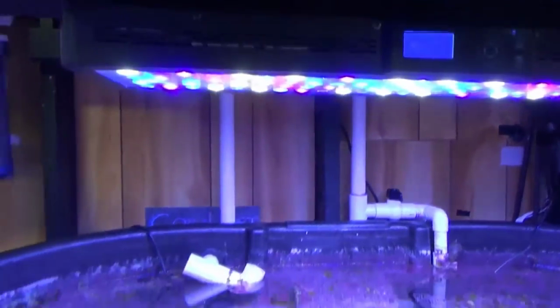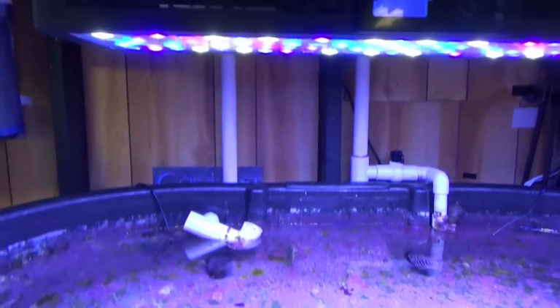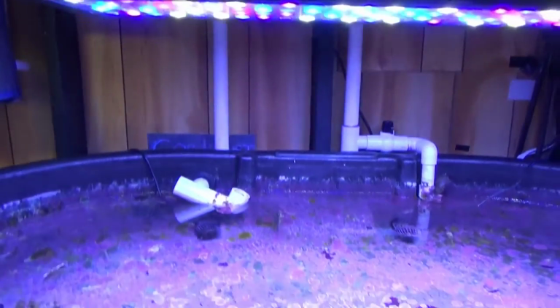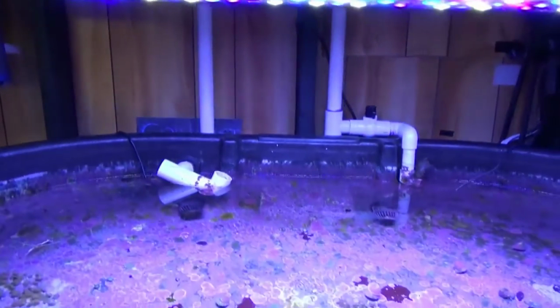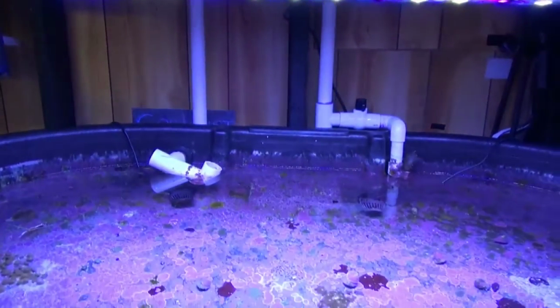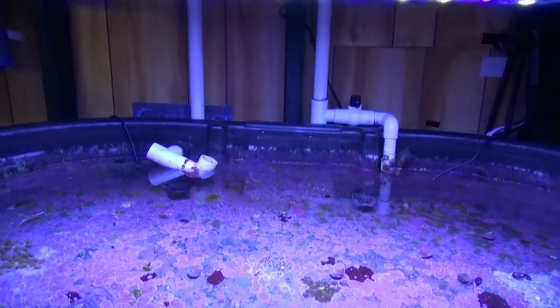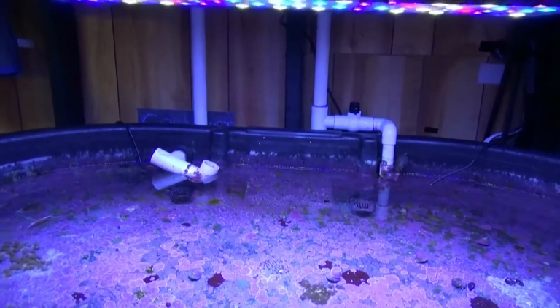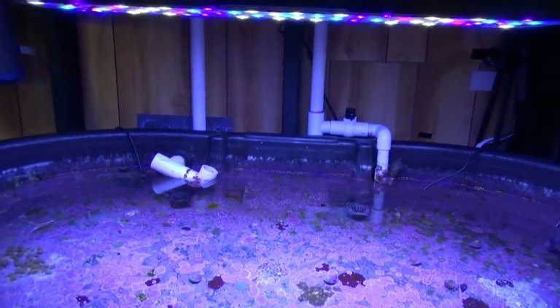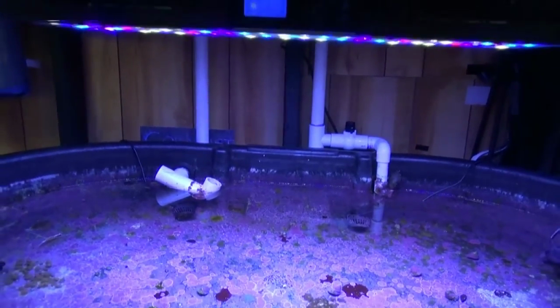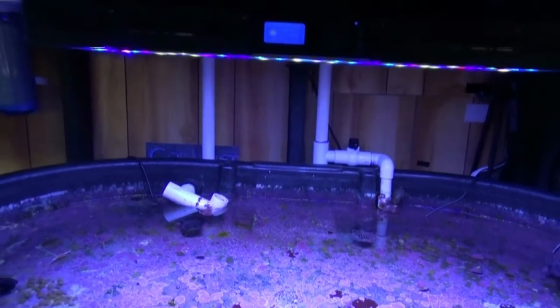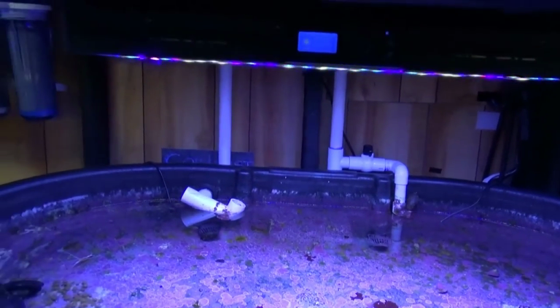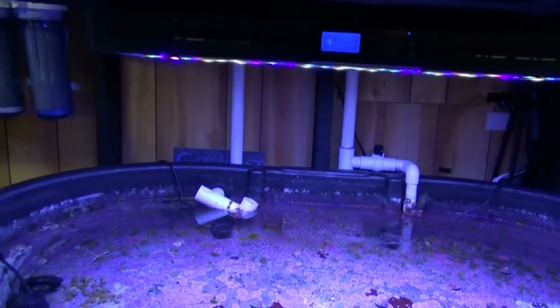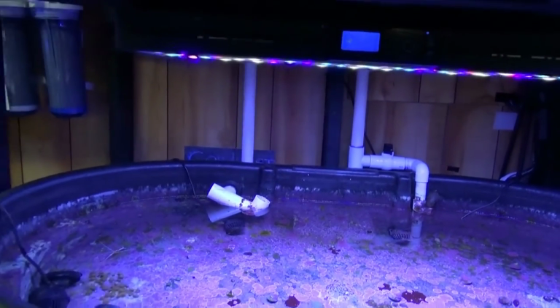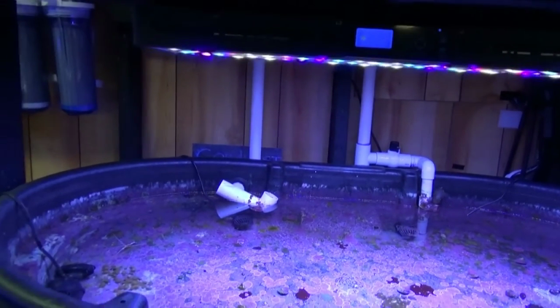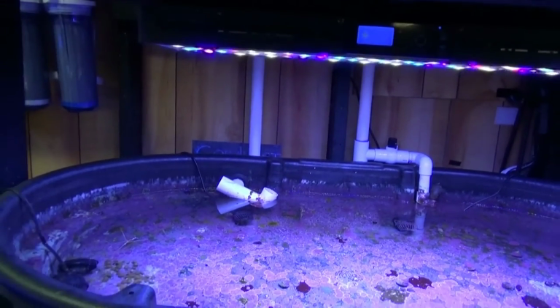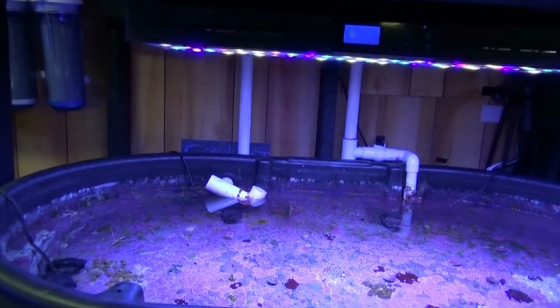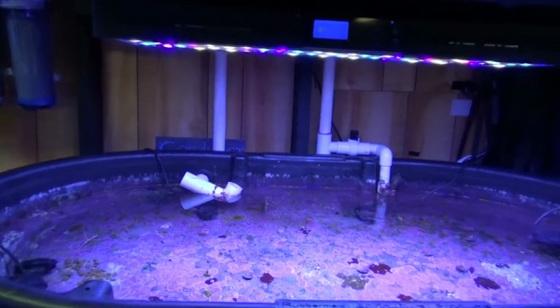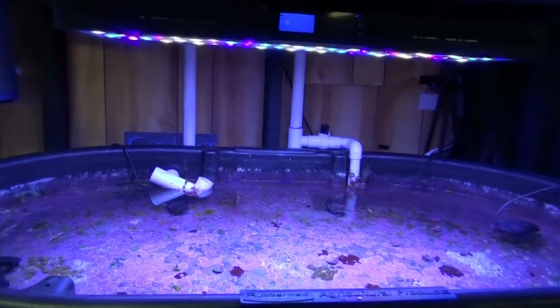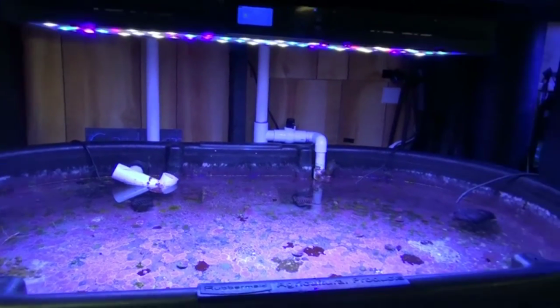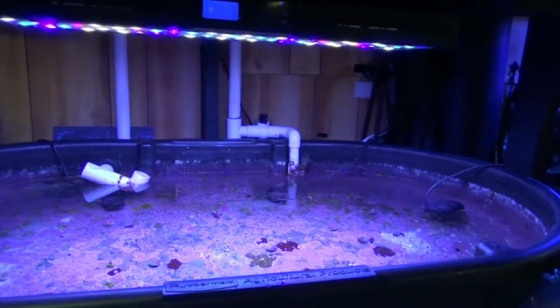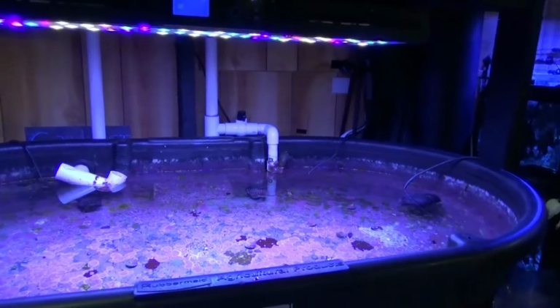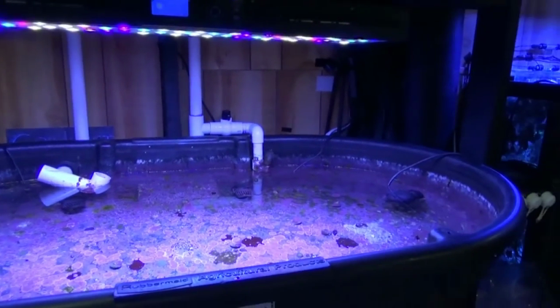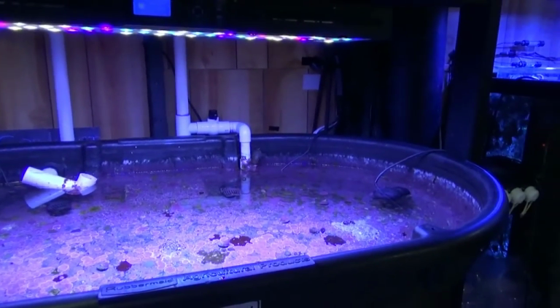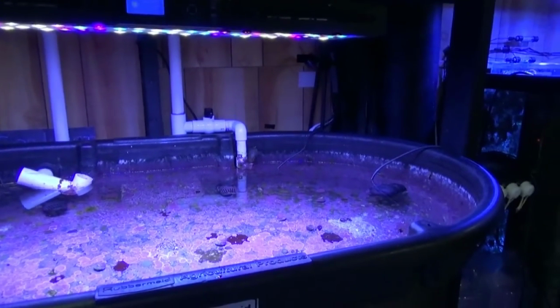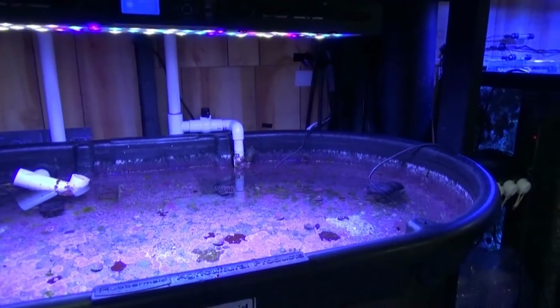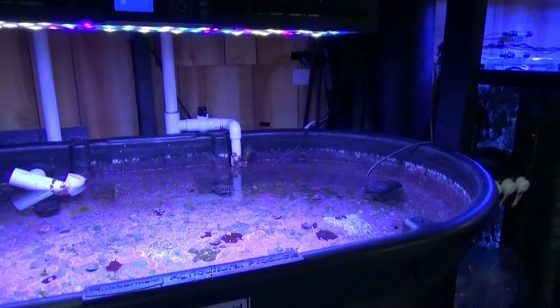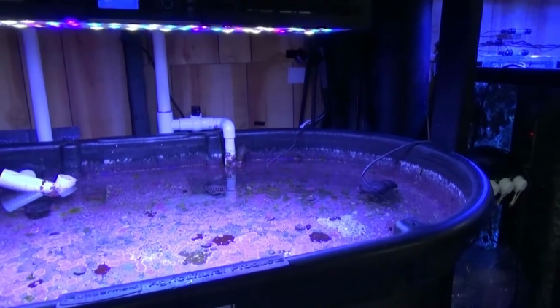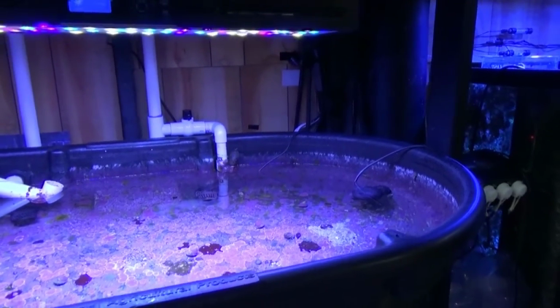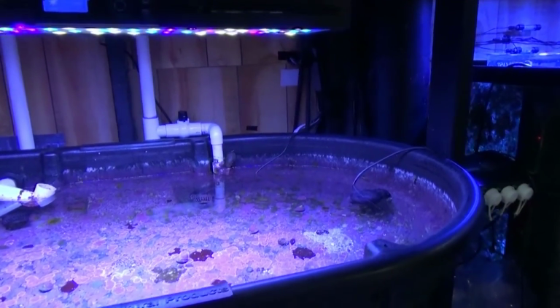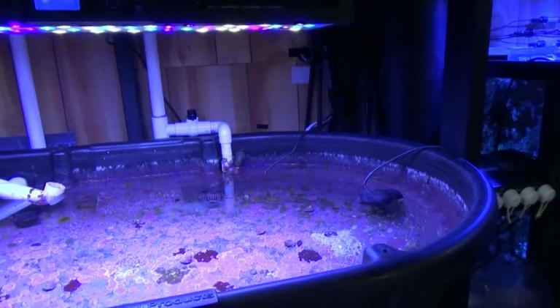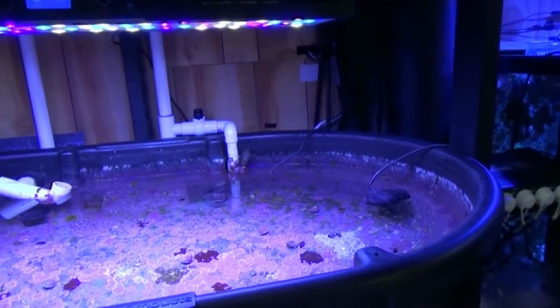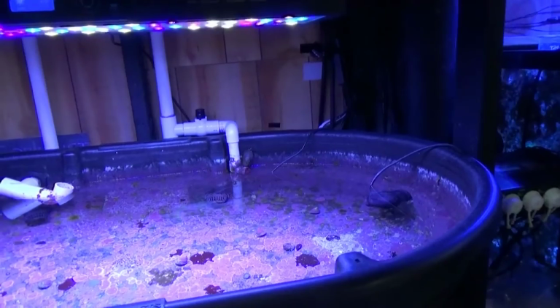So these lights are going to get replaced. I'm going to take them down and give this tank some darkness for a while and see what happens.